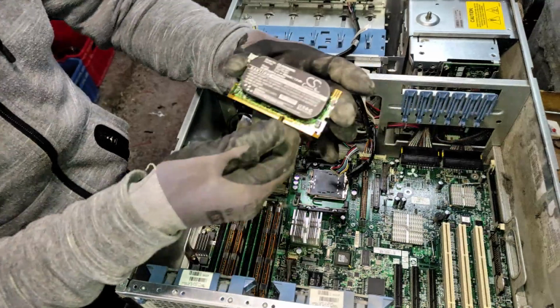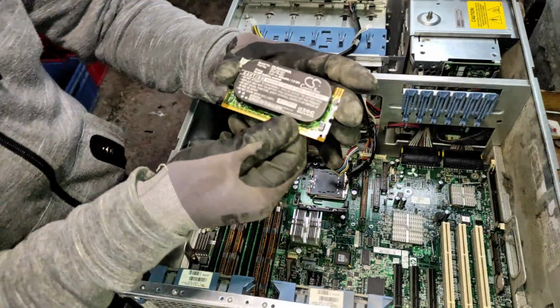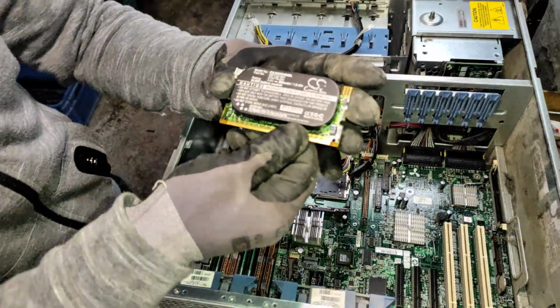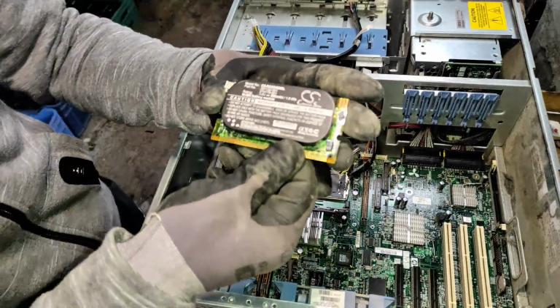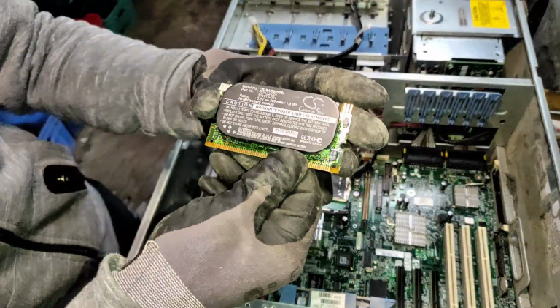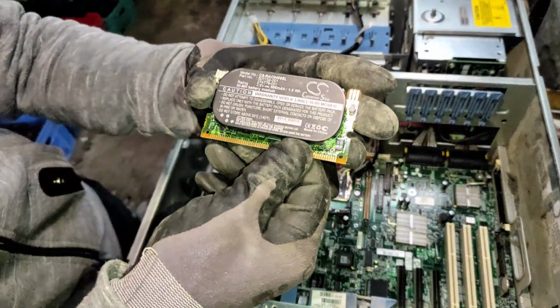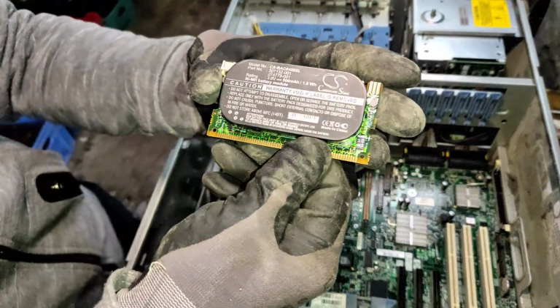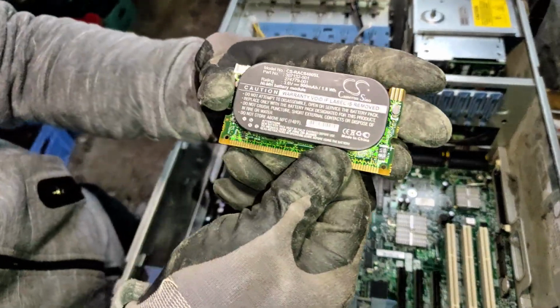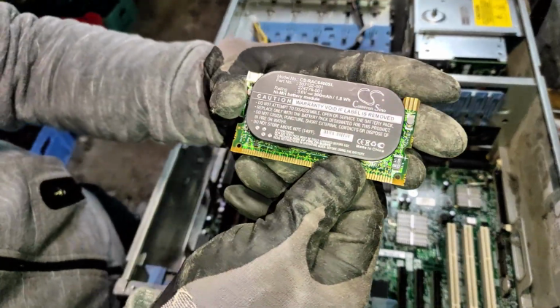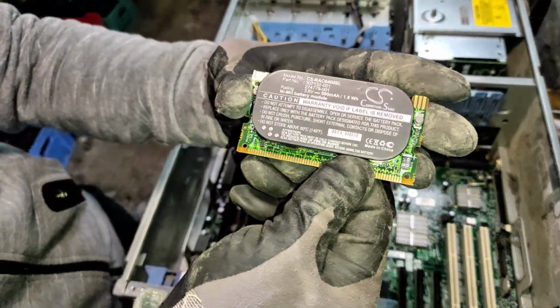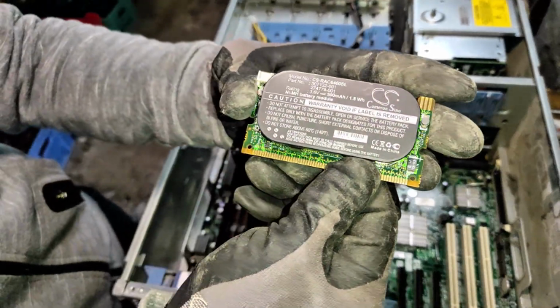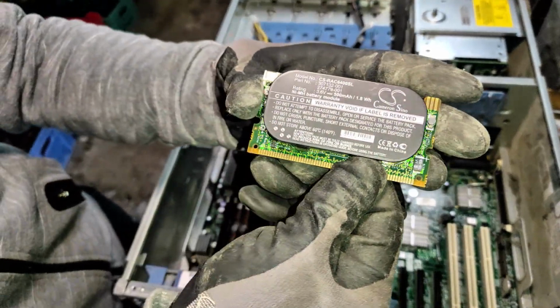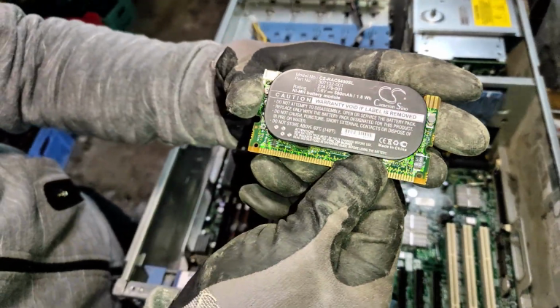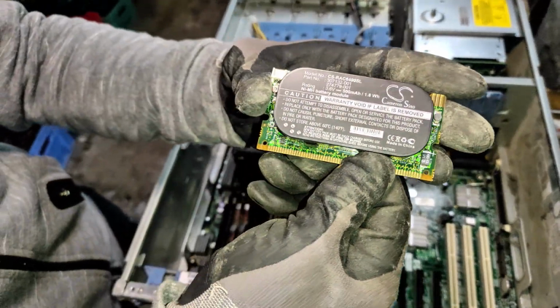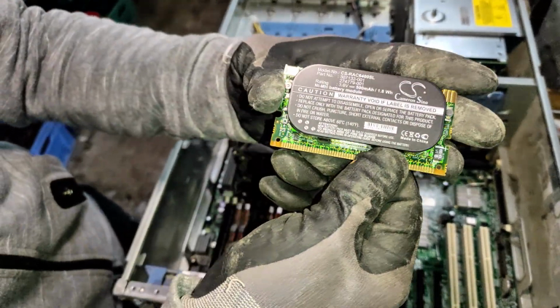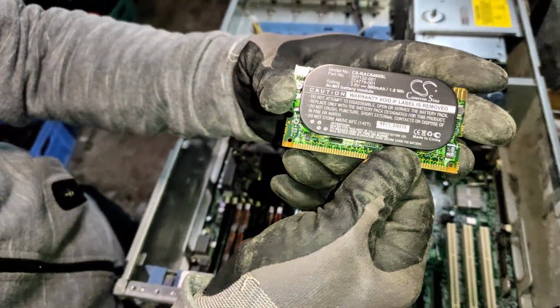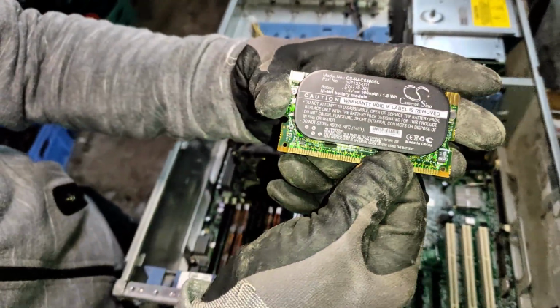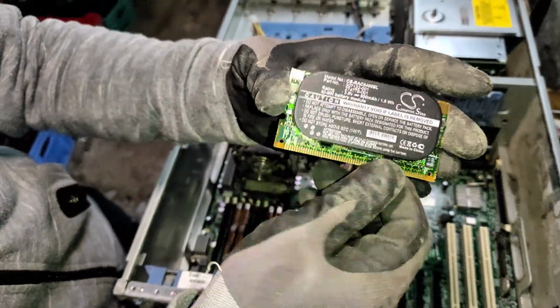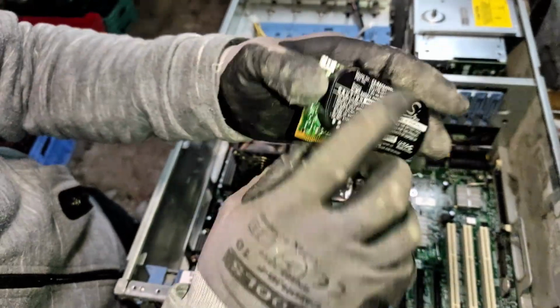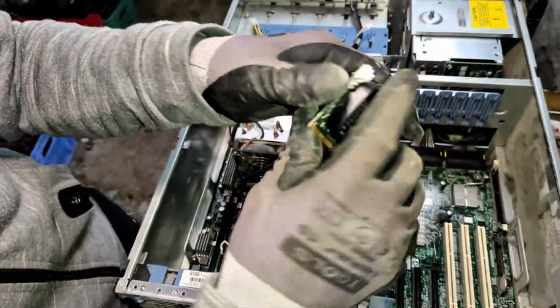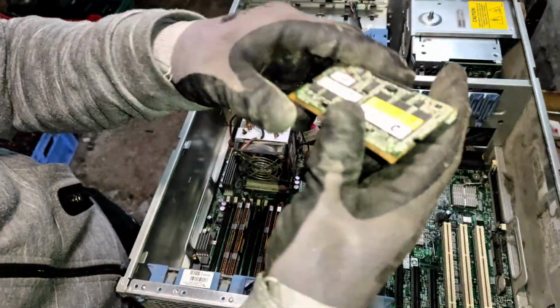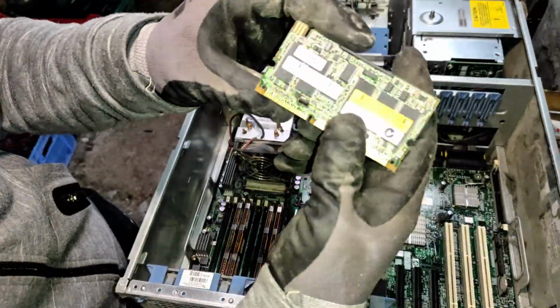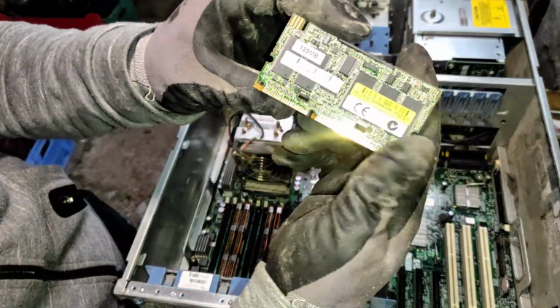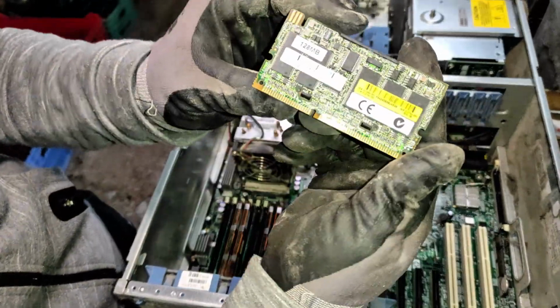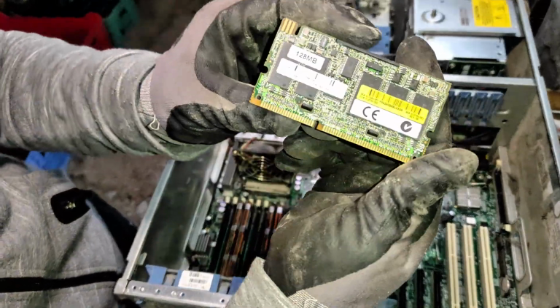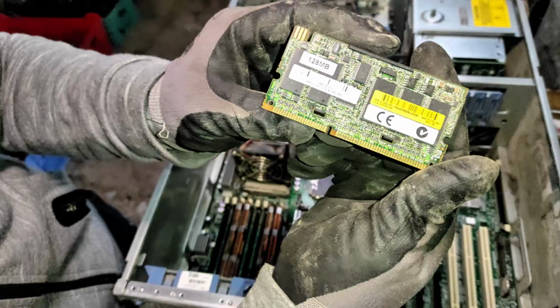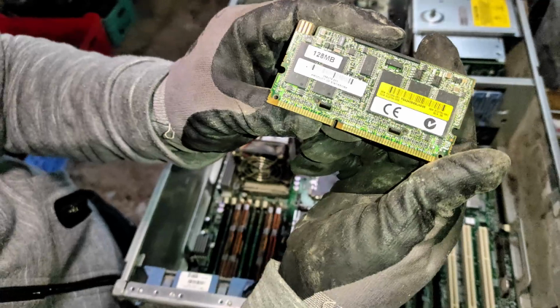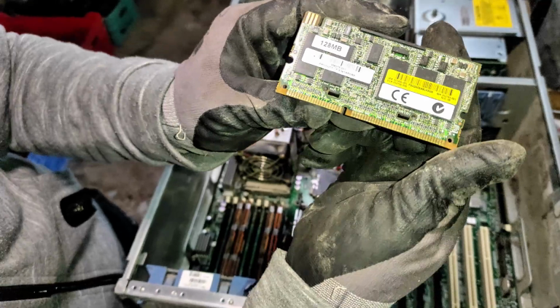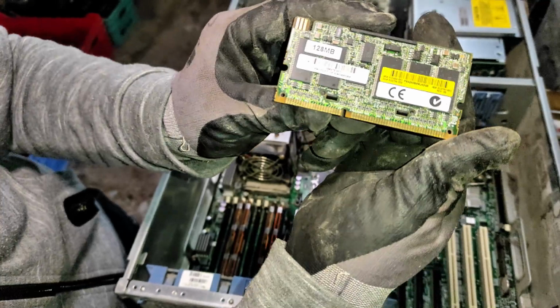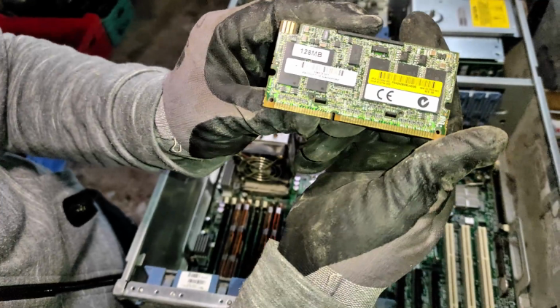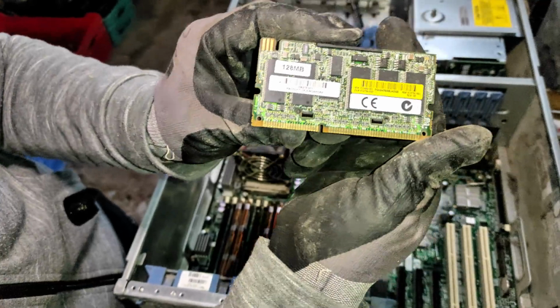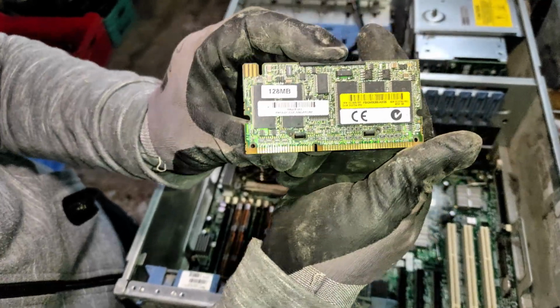This is a RAID card, and it's used for providing higher storage performance and data redundancy than a single hard disk.